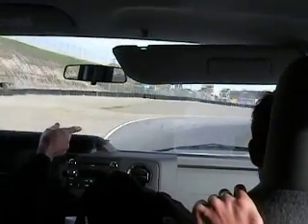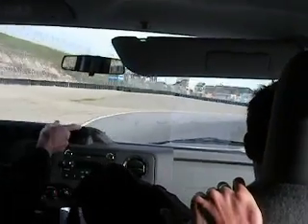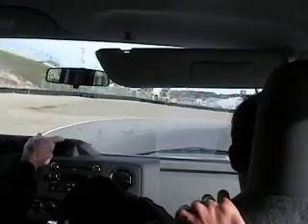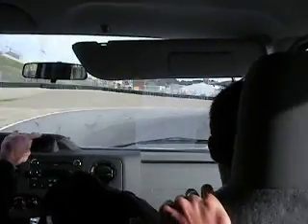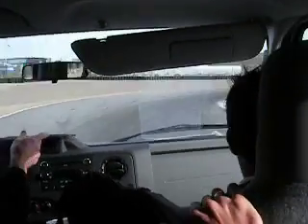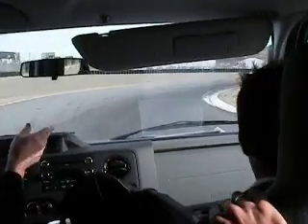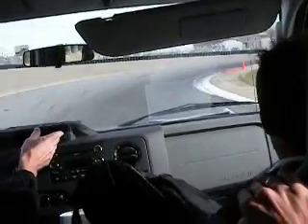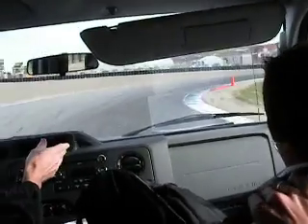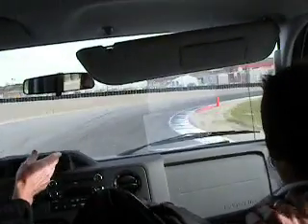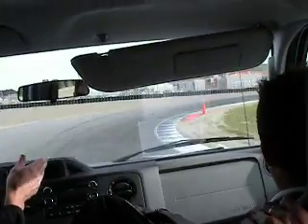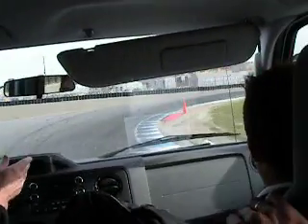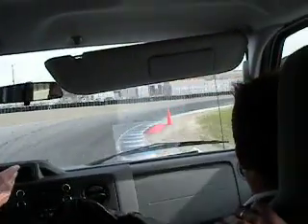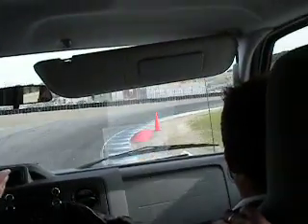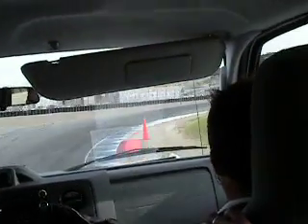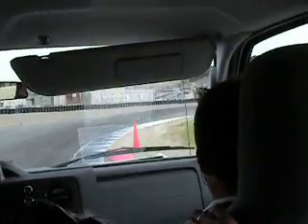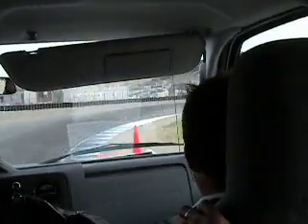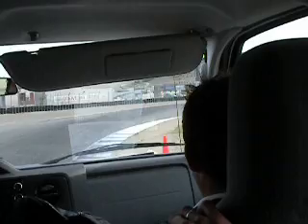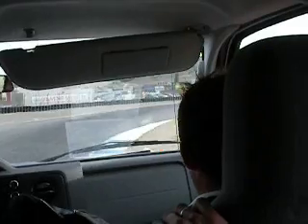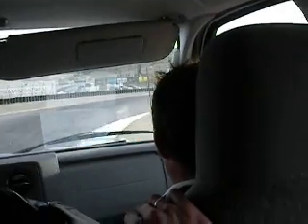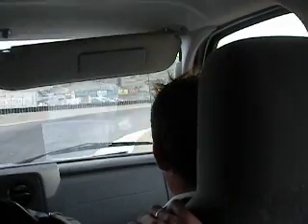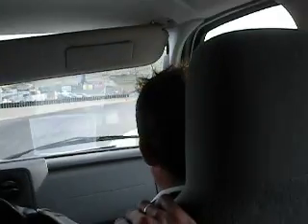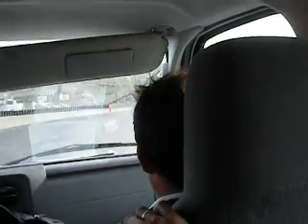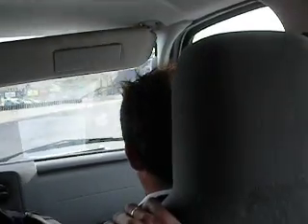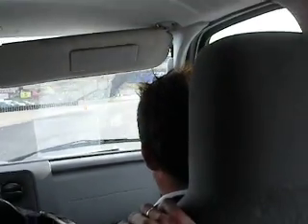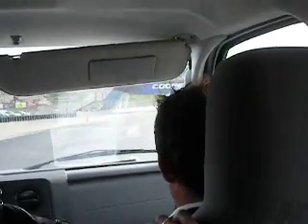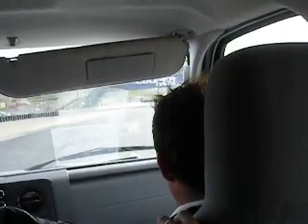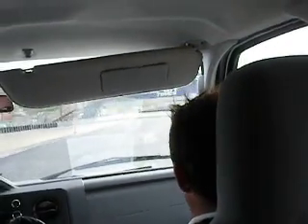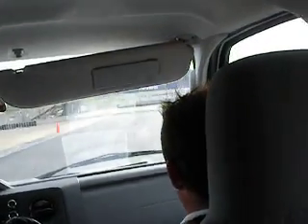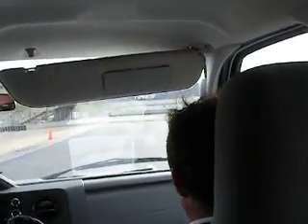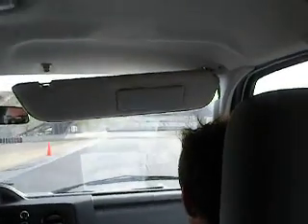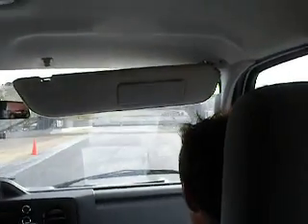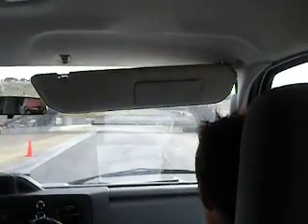We're looking — I just can't tell you how much you've got to look in advance on these corners. I don't hear any tire squeal yet.